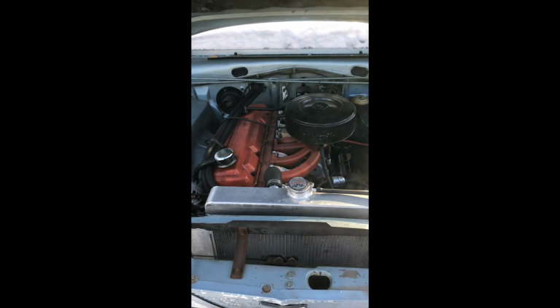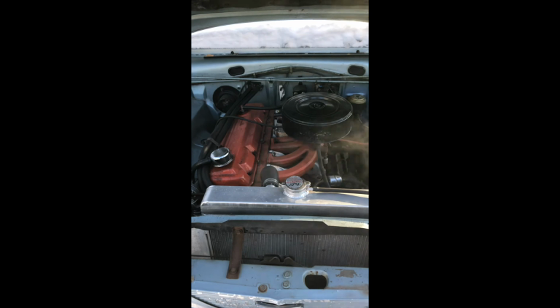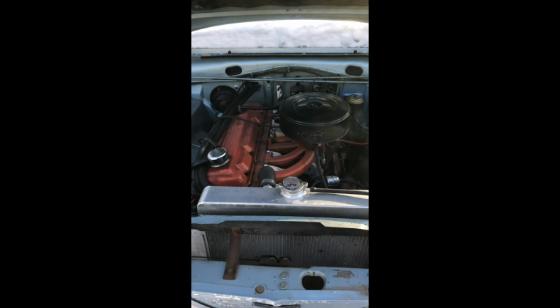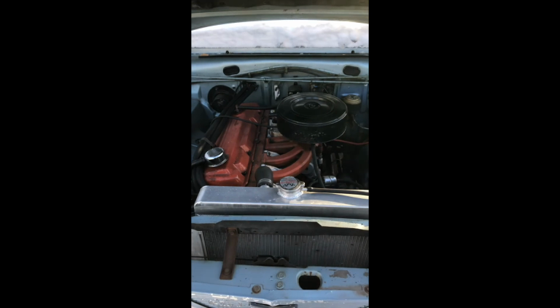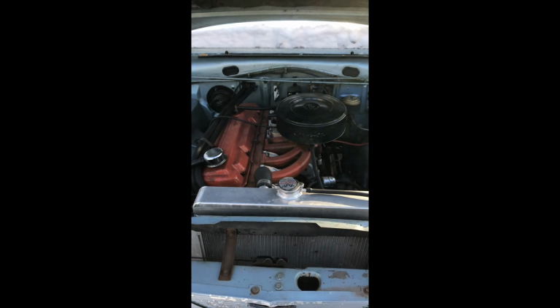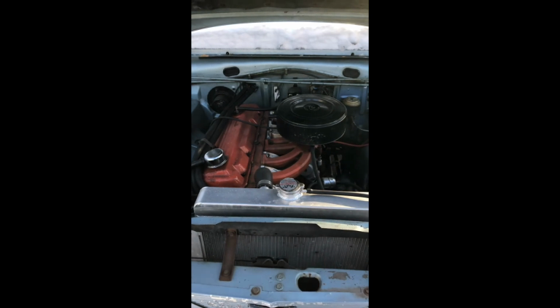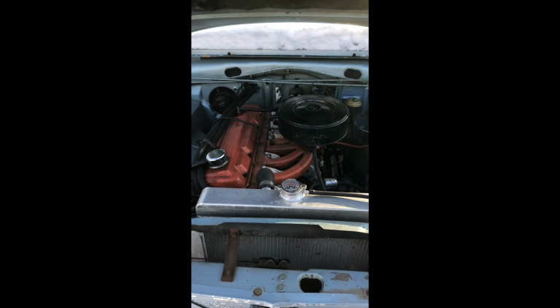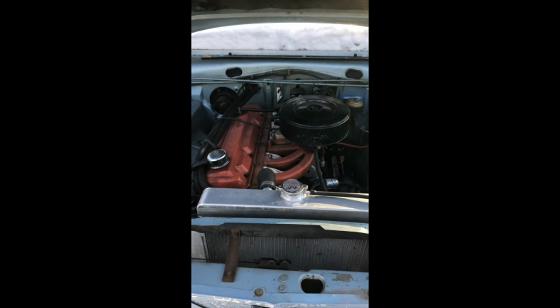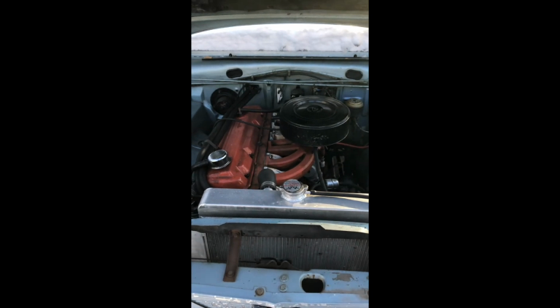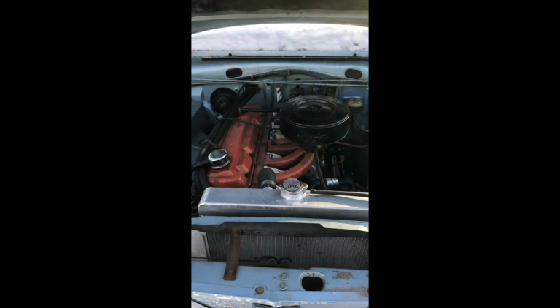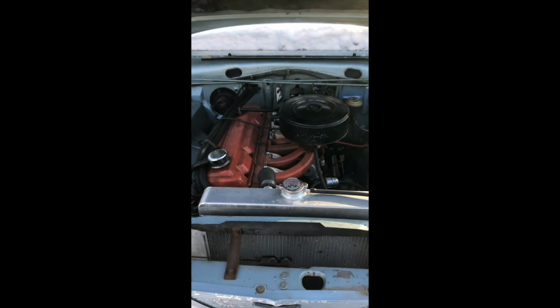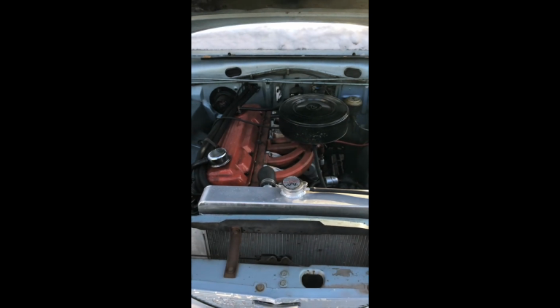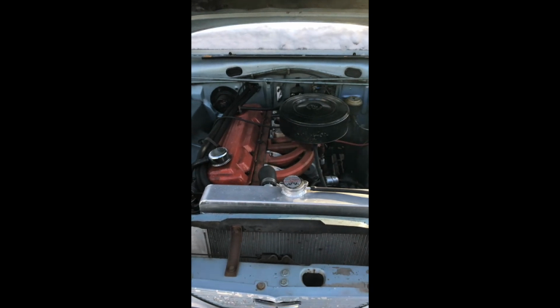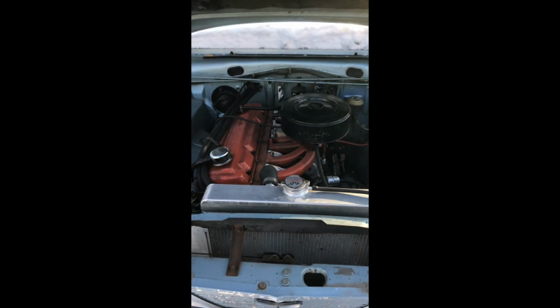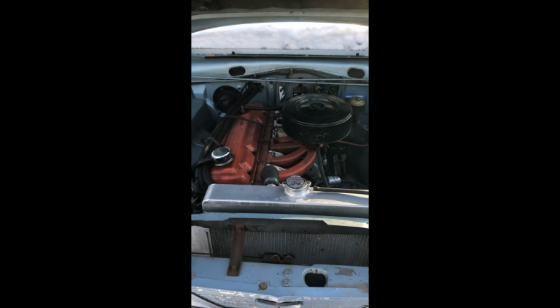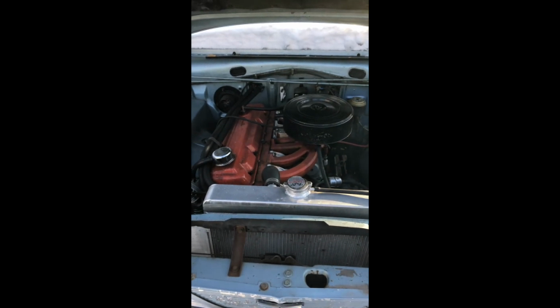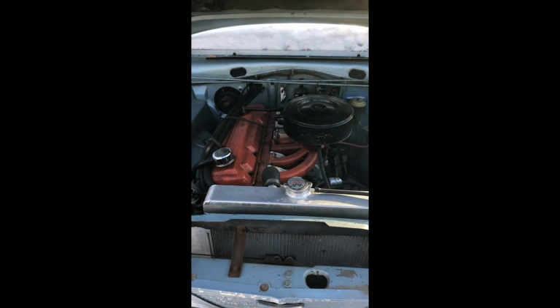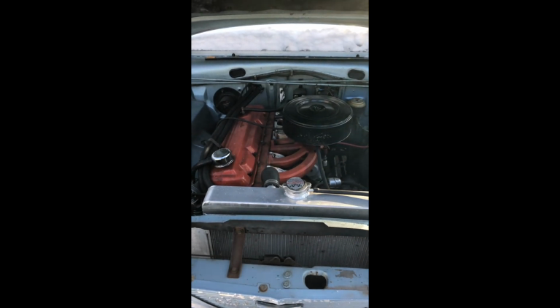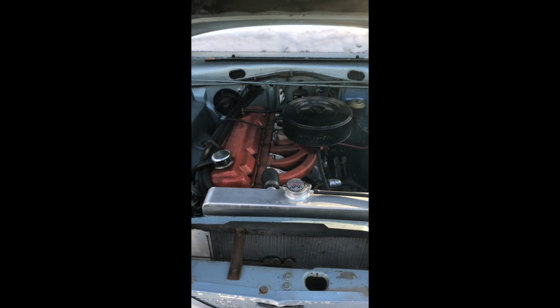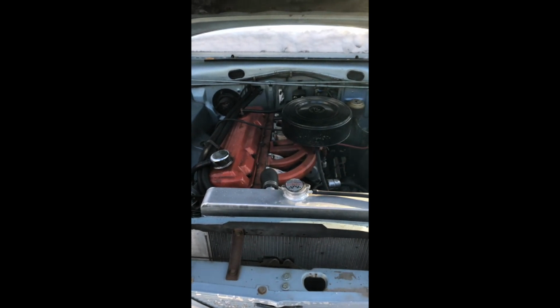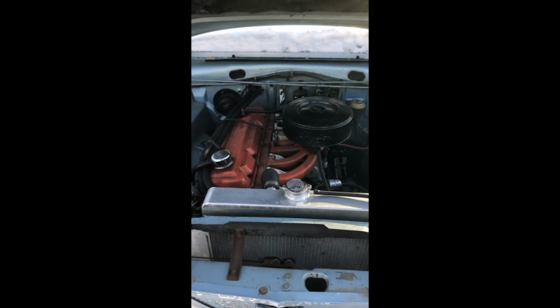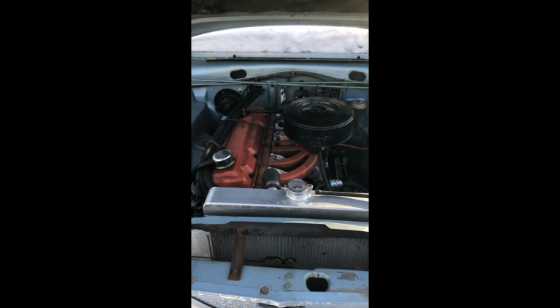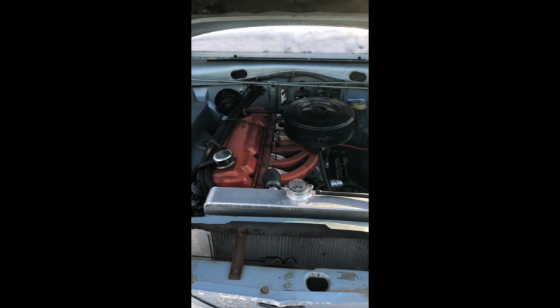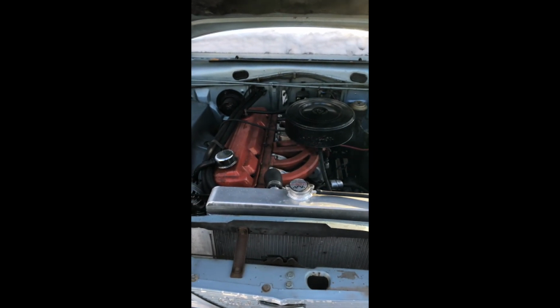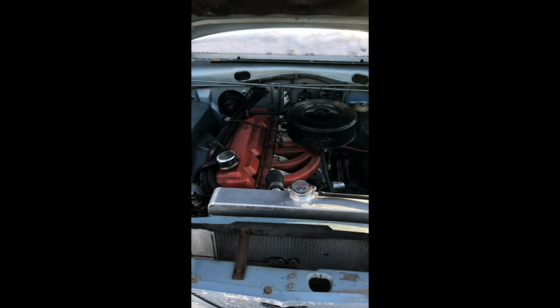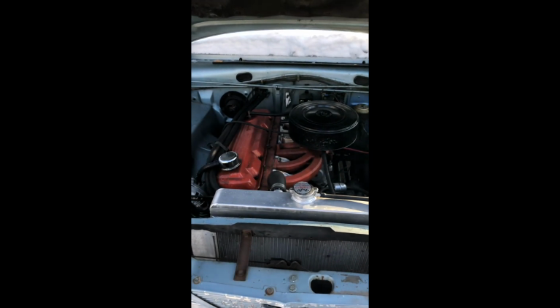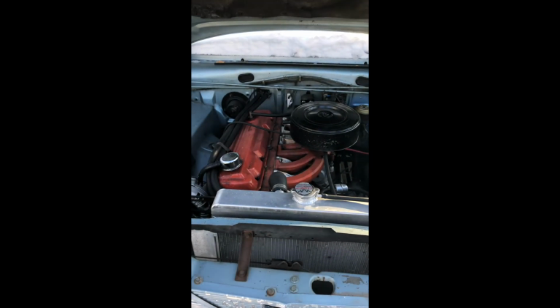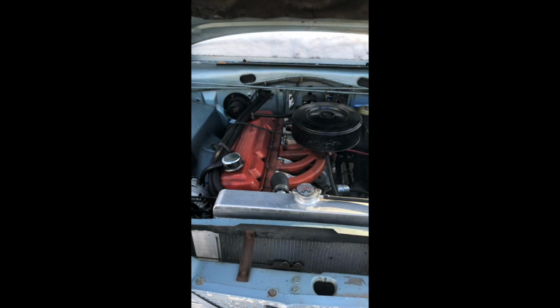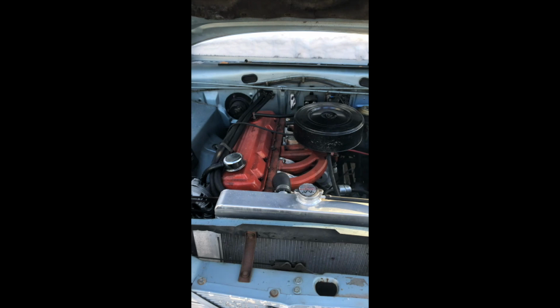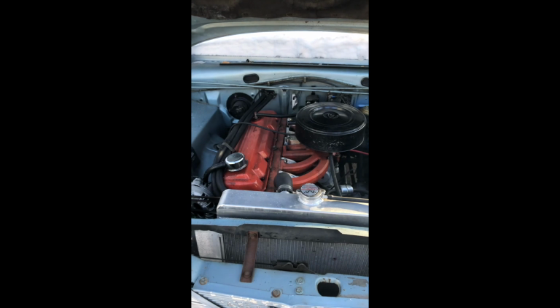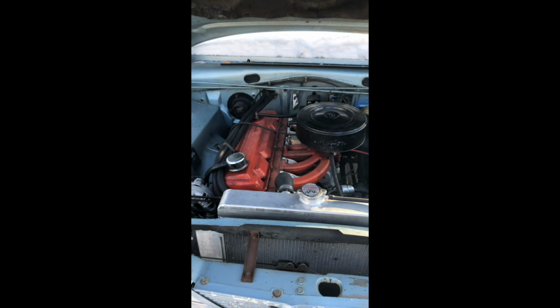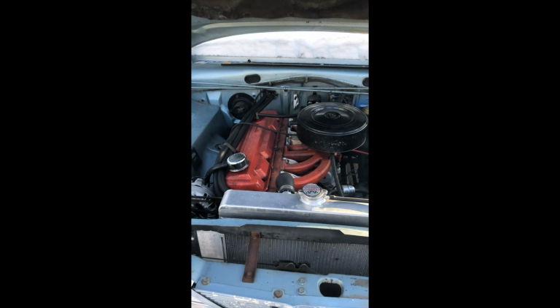Carburetor and everything — there you go, minus 15 degree cold start.